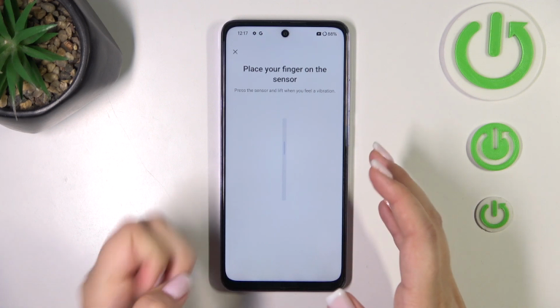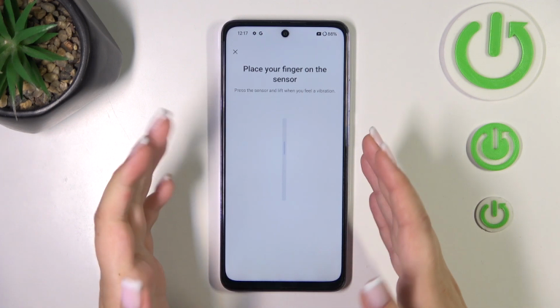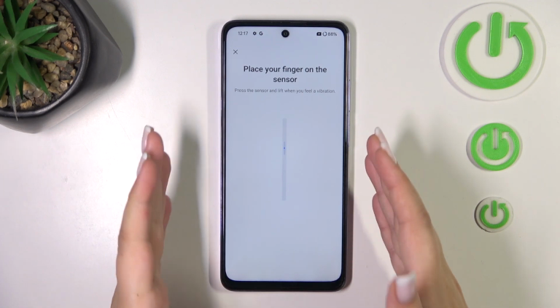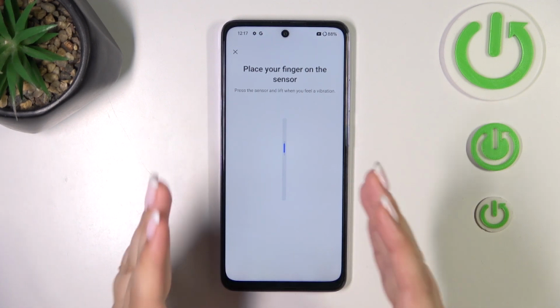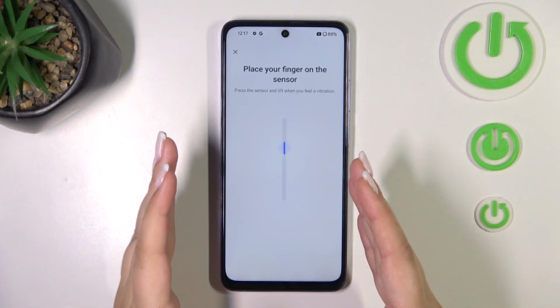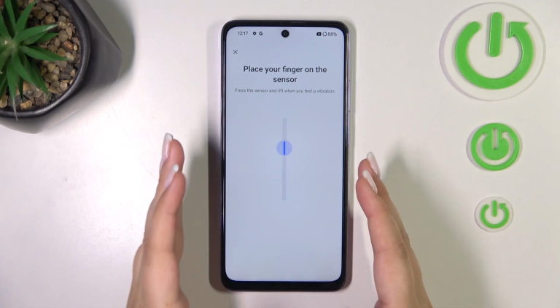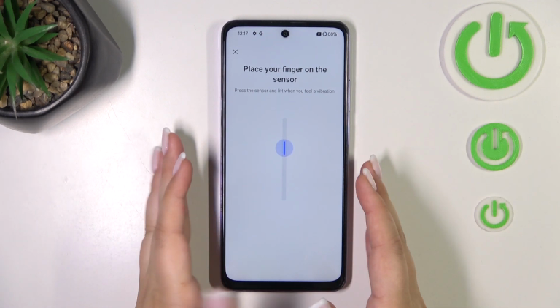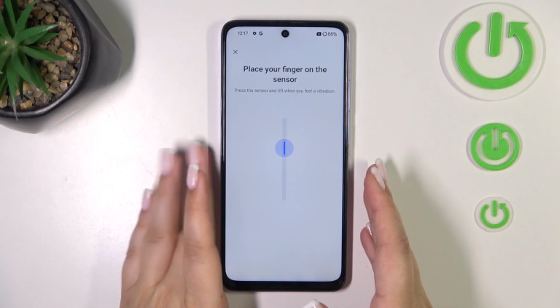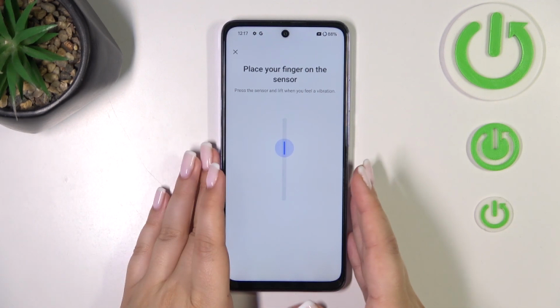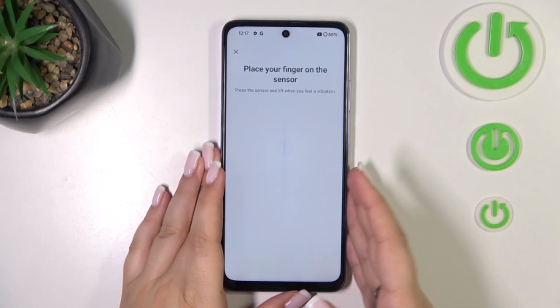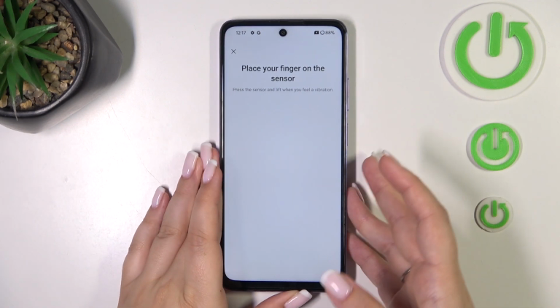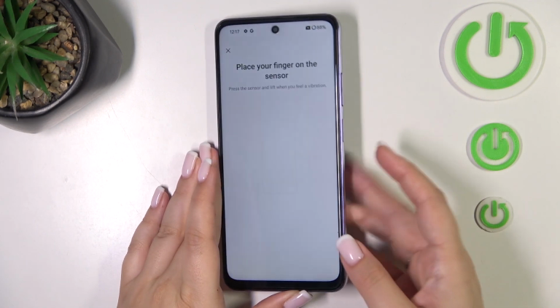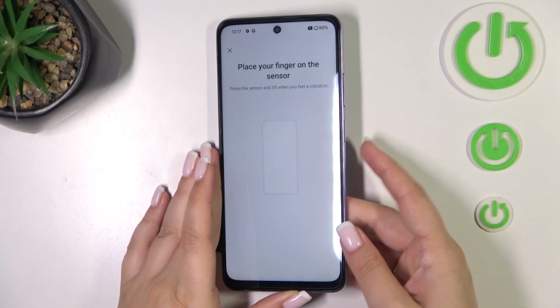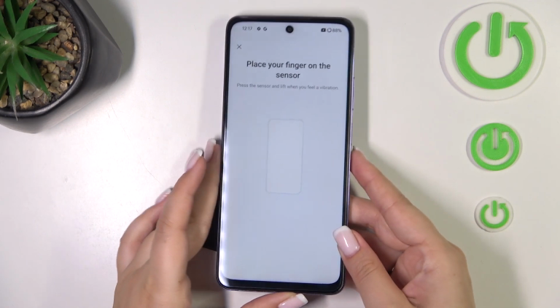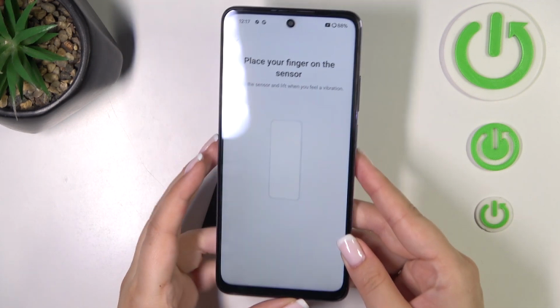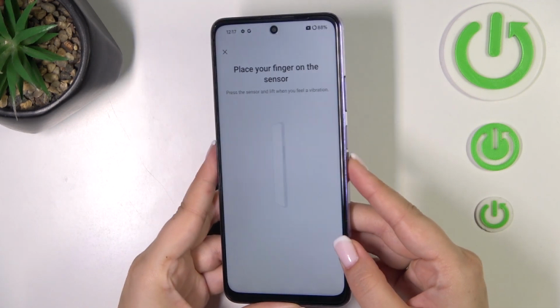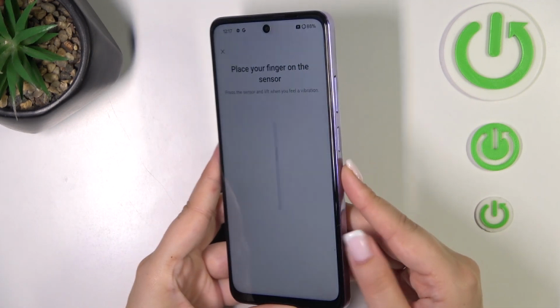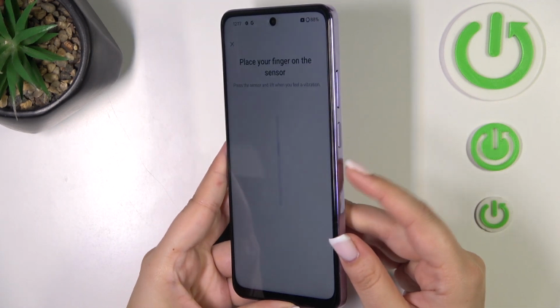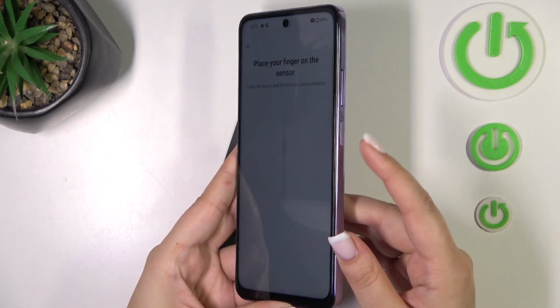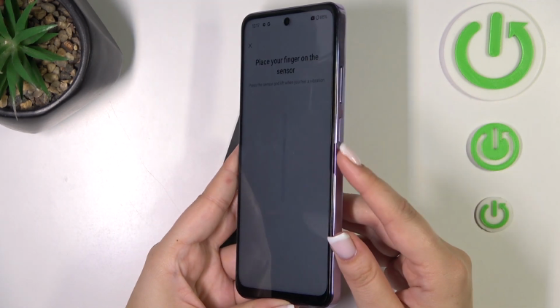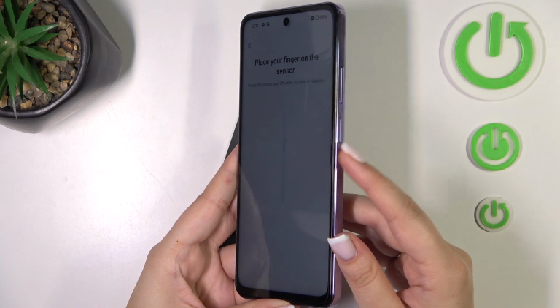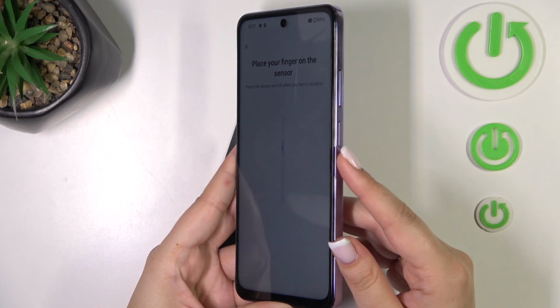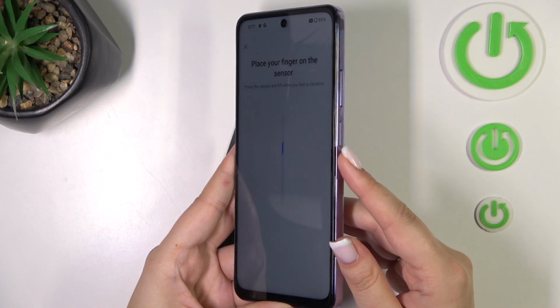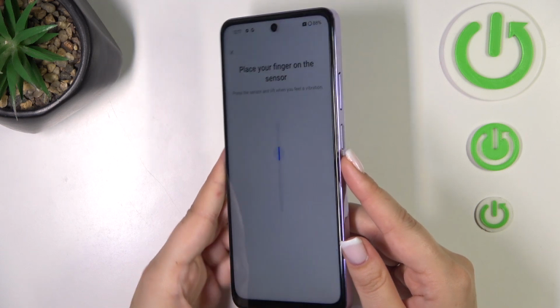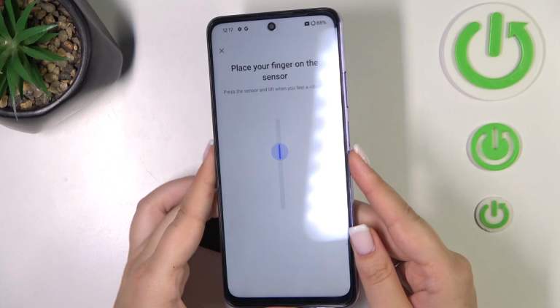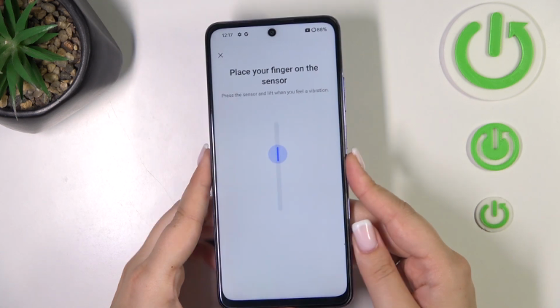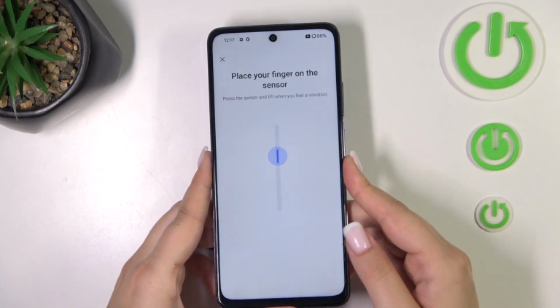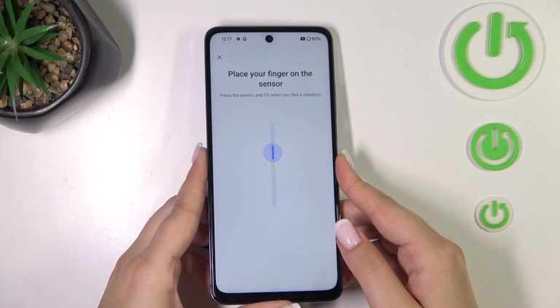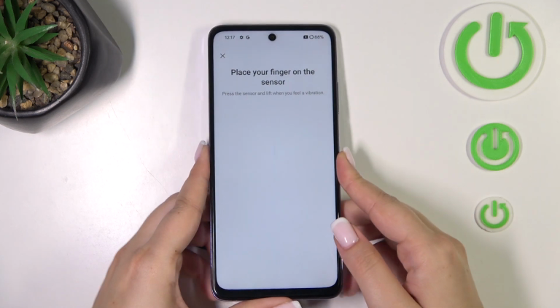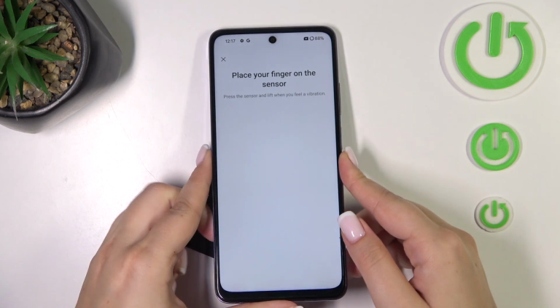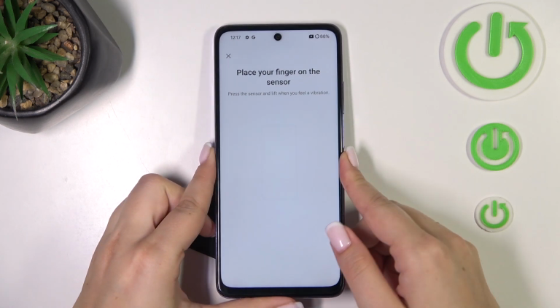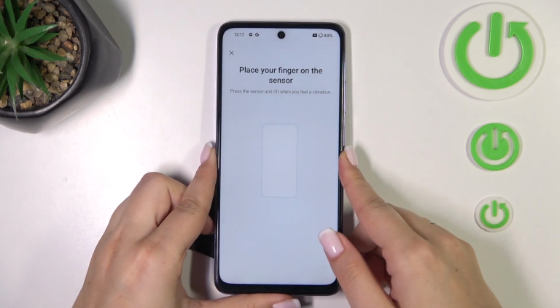Now we've got the instructions, so all we have to do is put our finger on the sensor, which is located on the power button of our device on the right side.